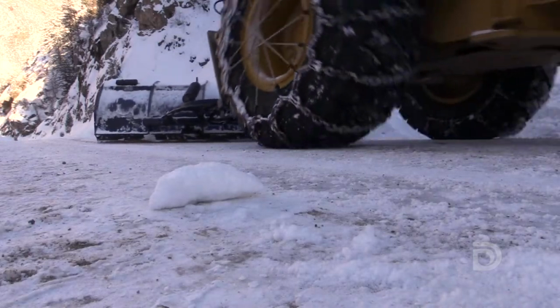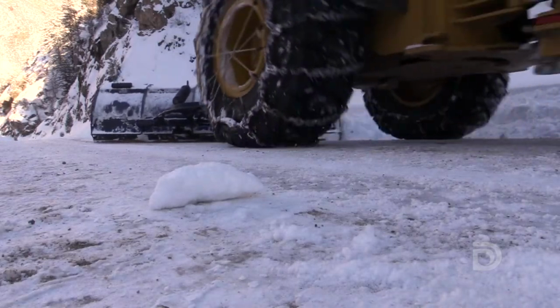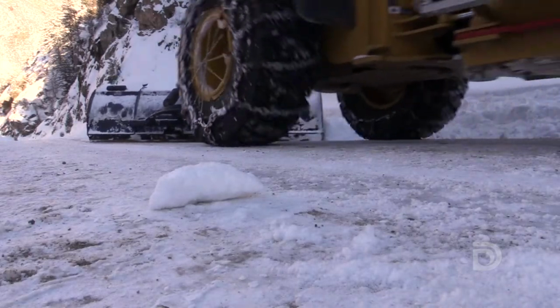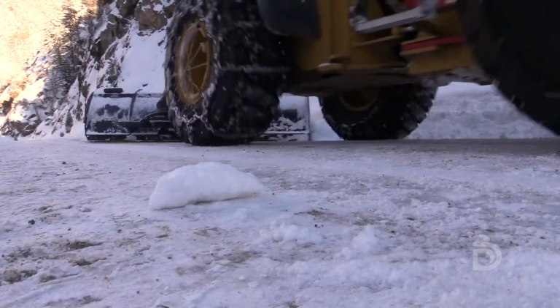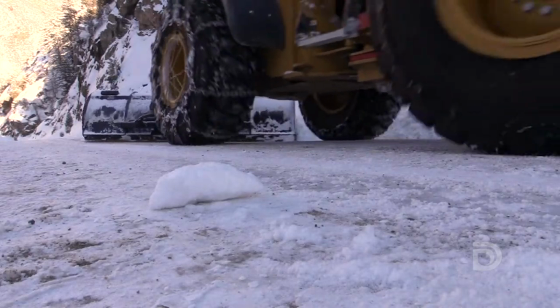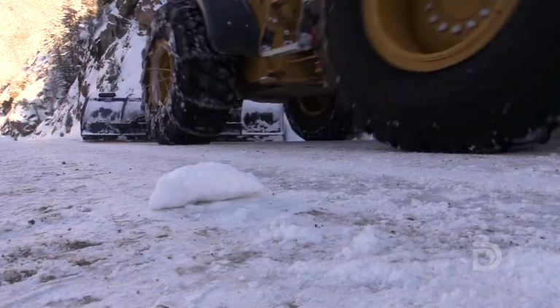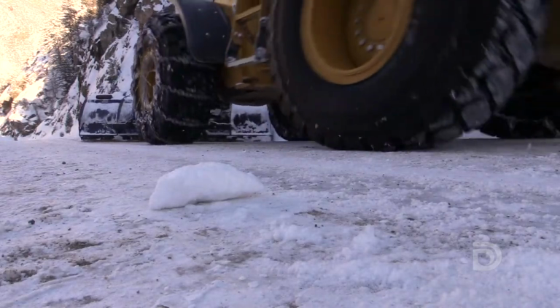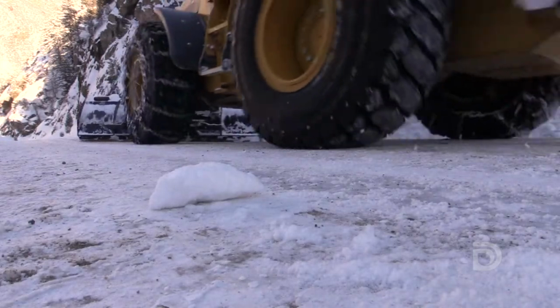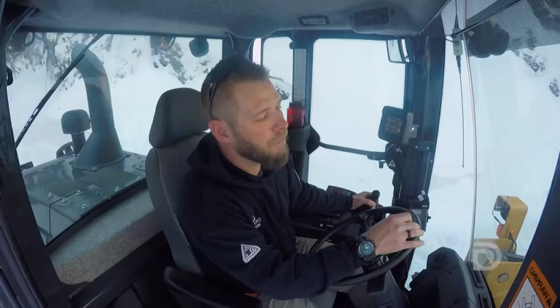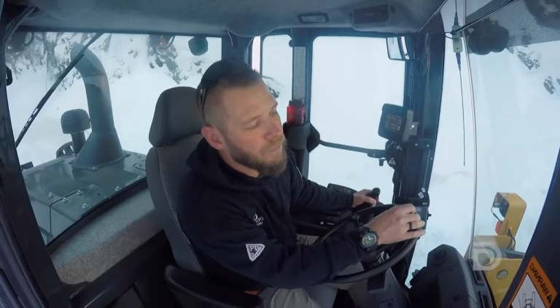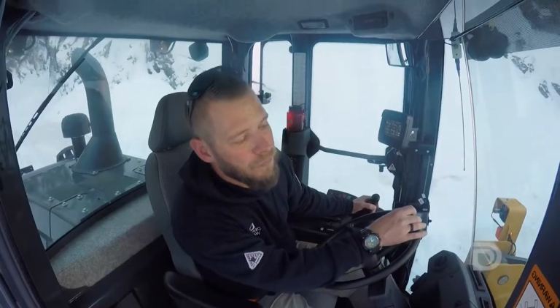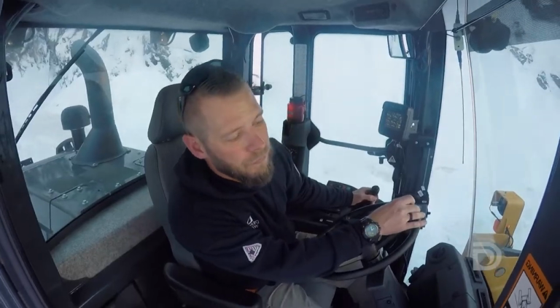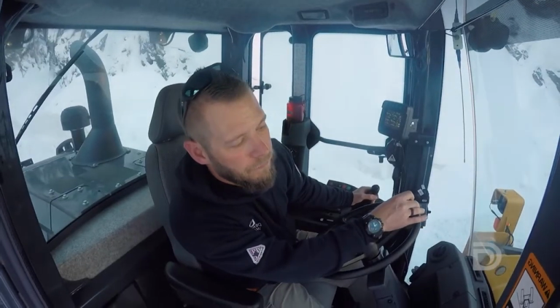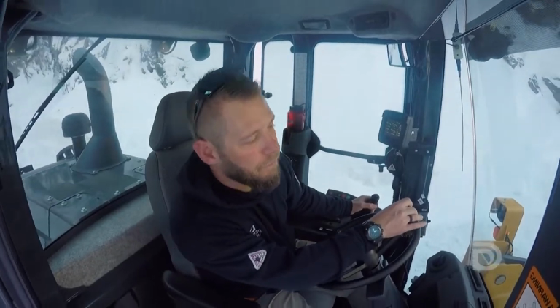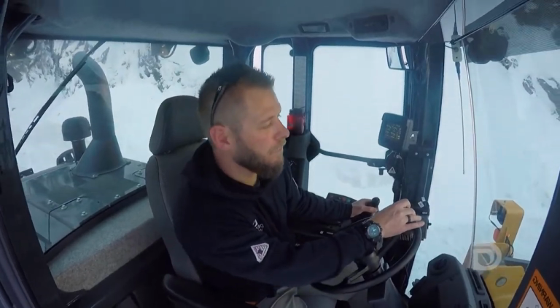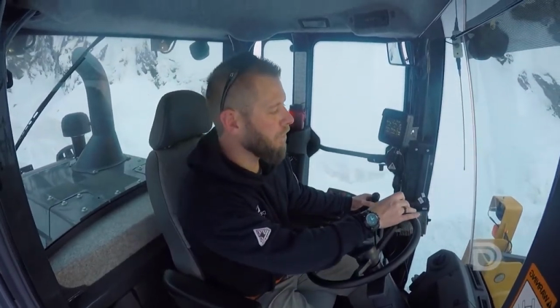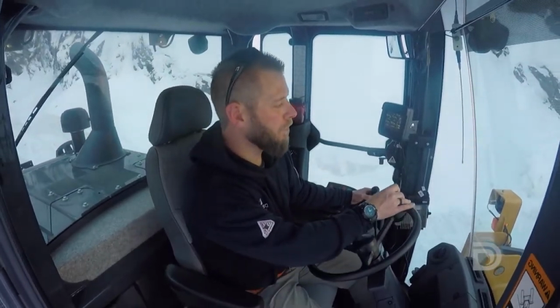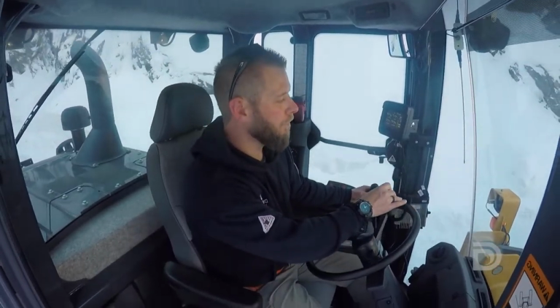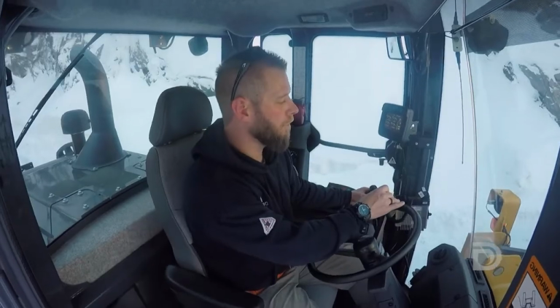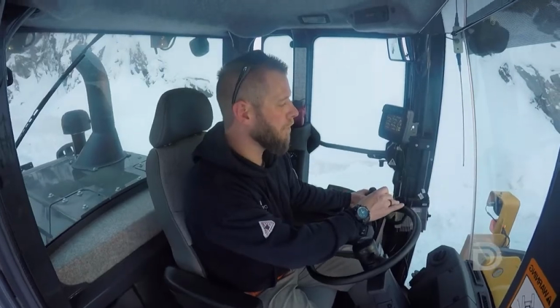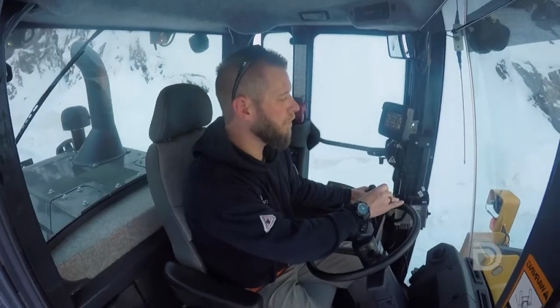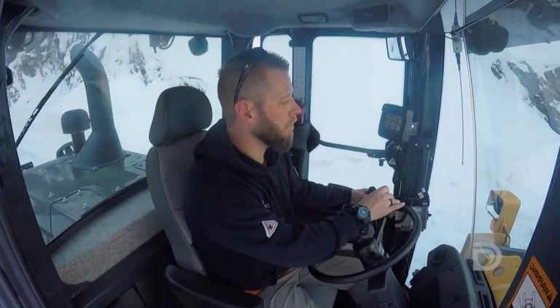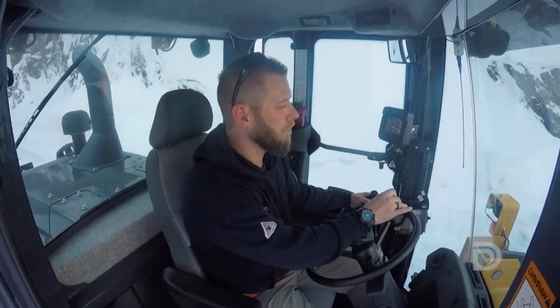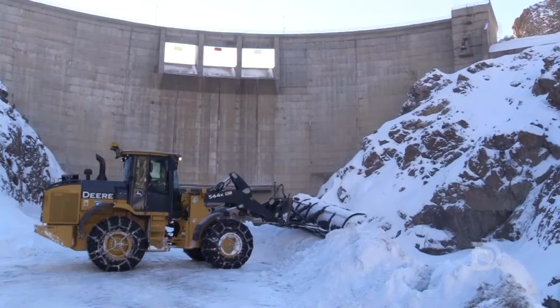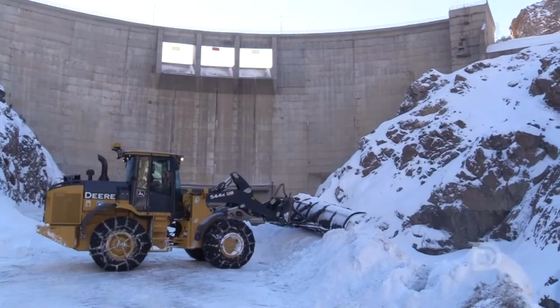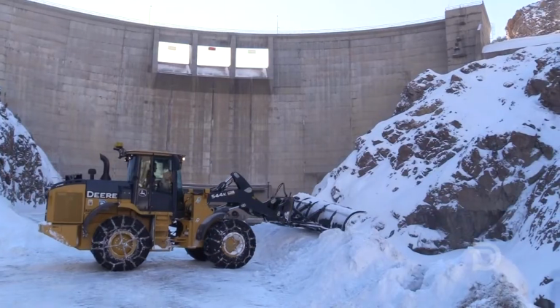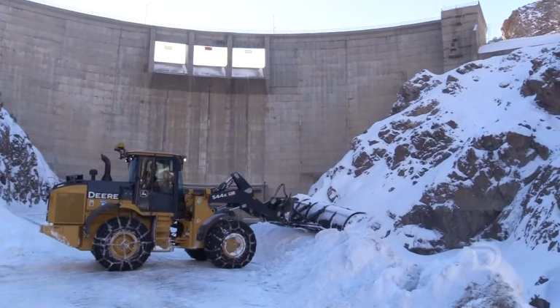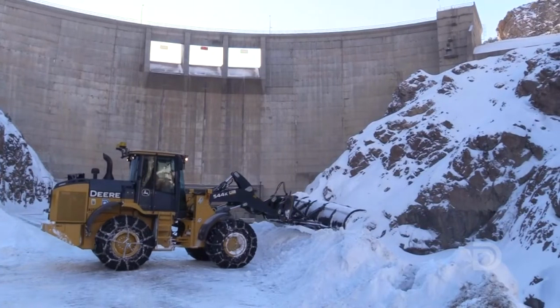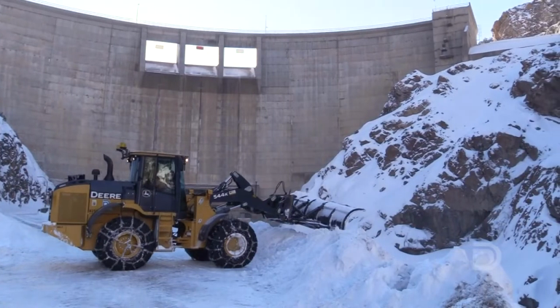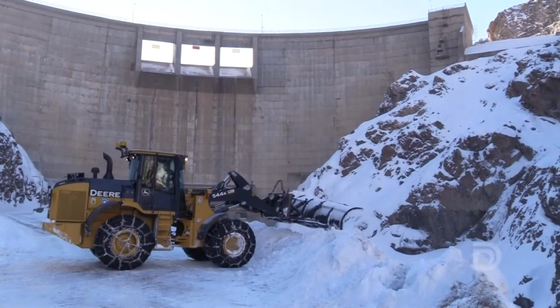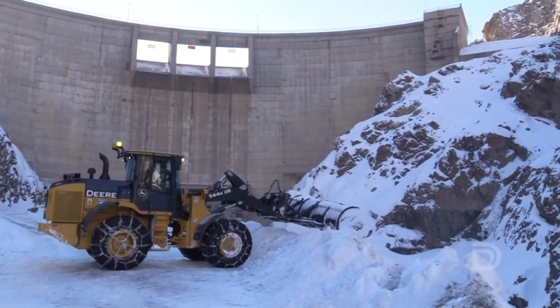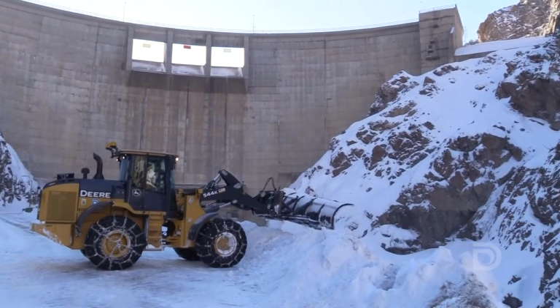Up here at Strontia Springs Dam at the top of Waterton Canyon, you can see we've got quite a bit of snow on the ground.